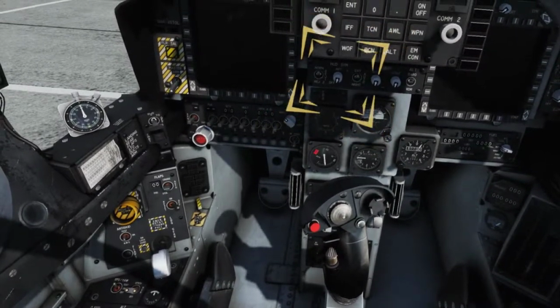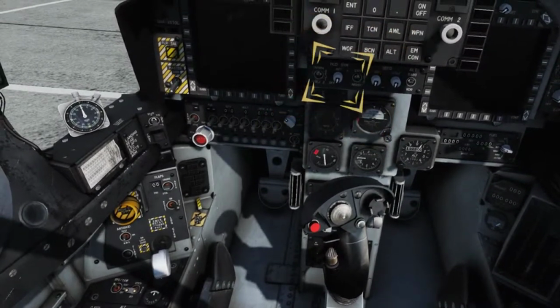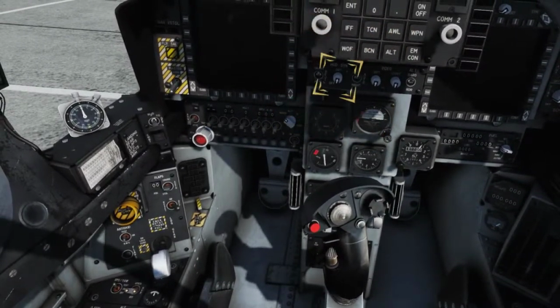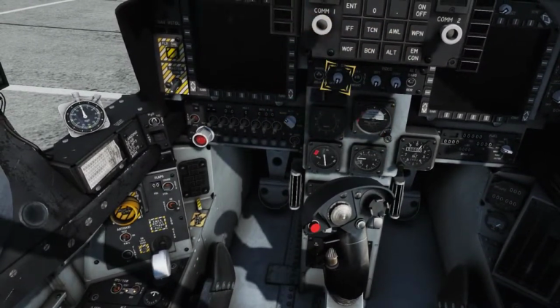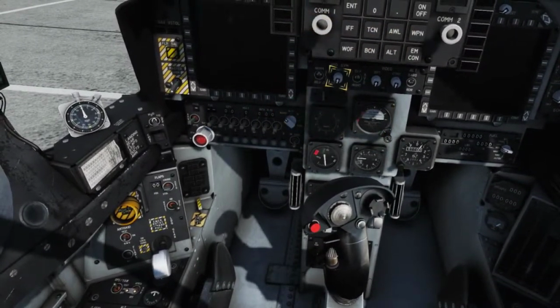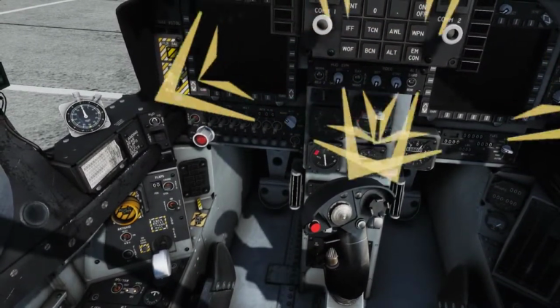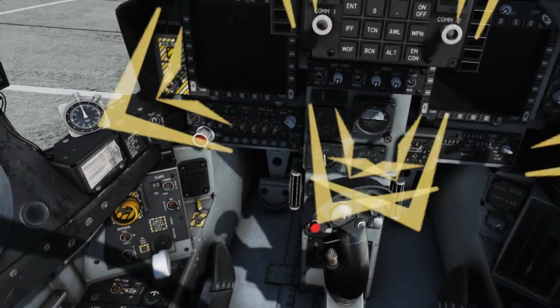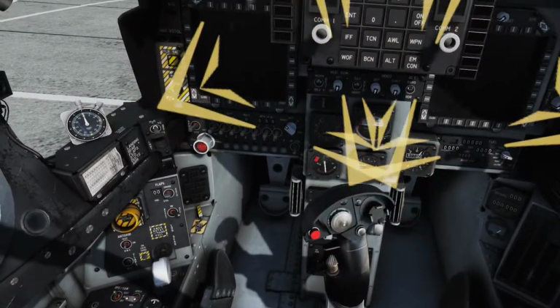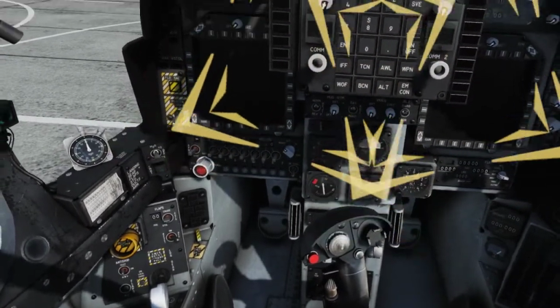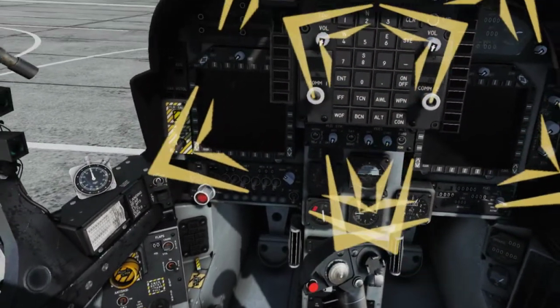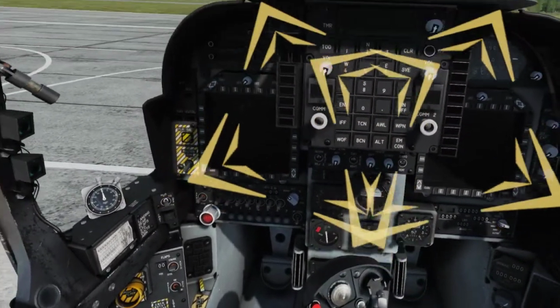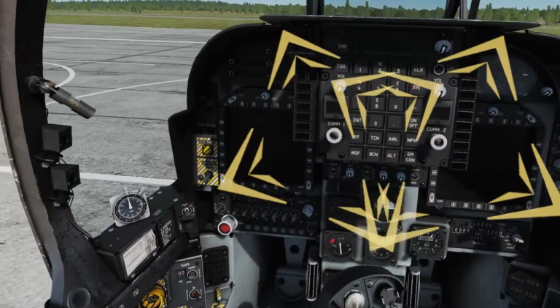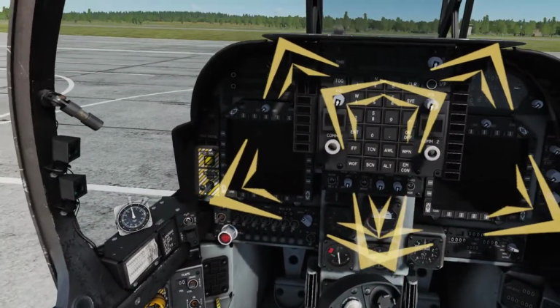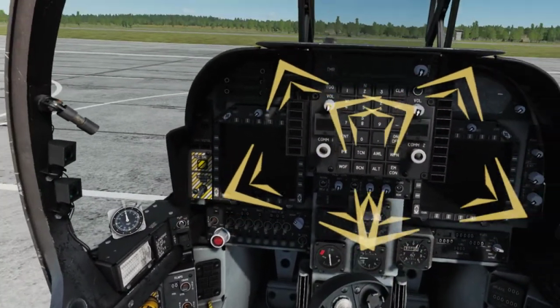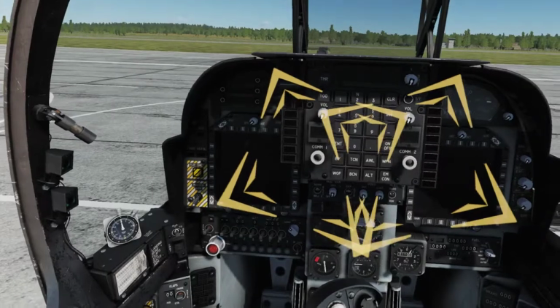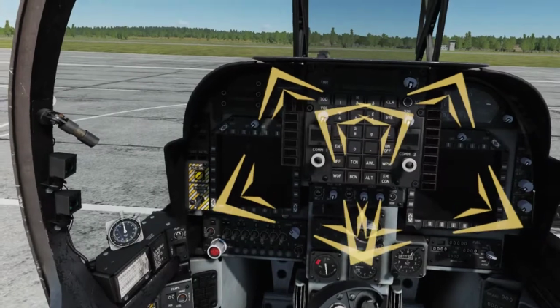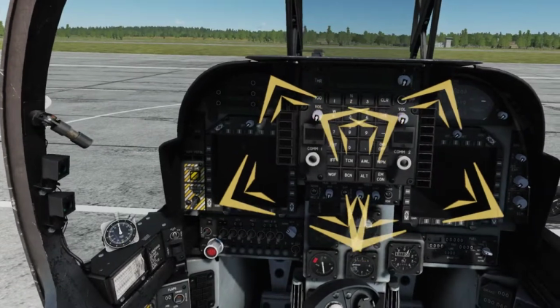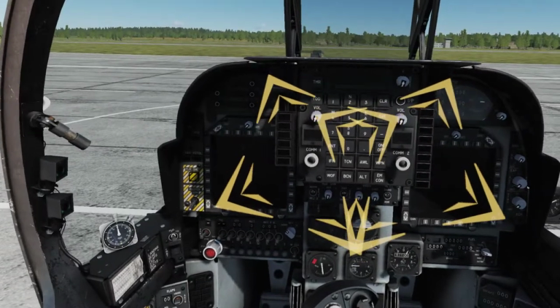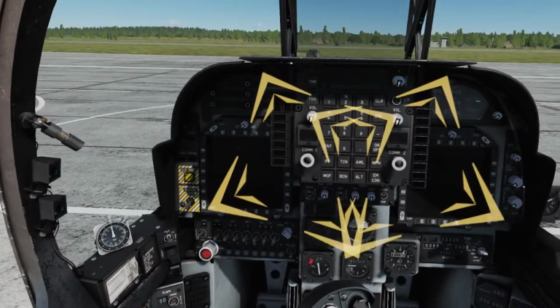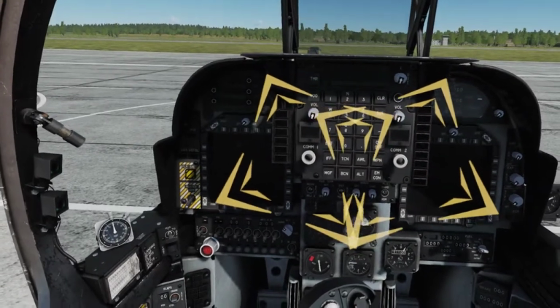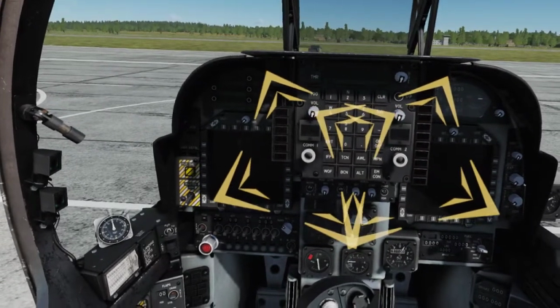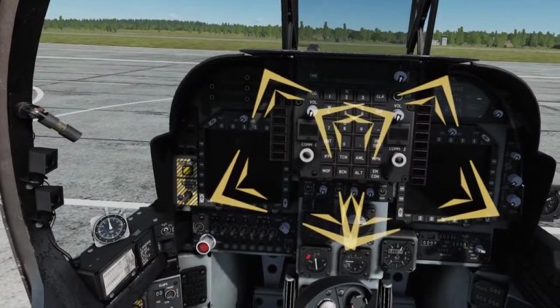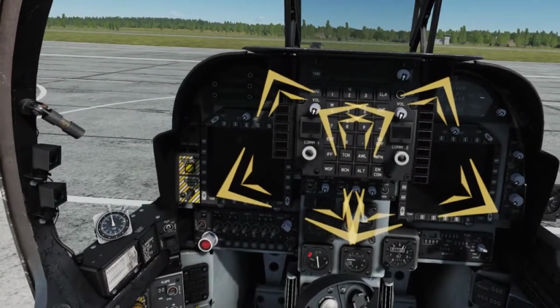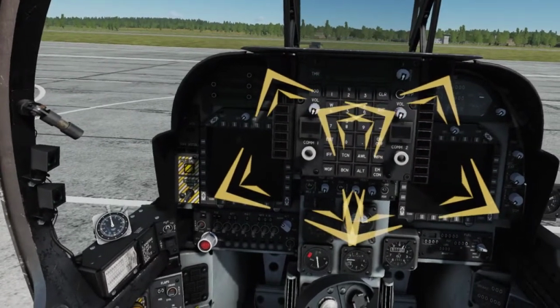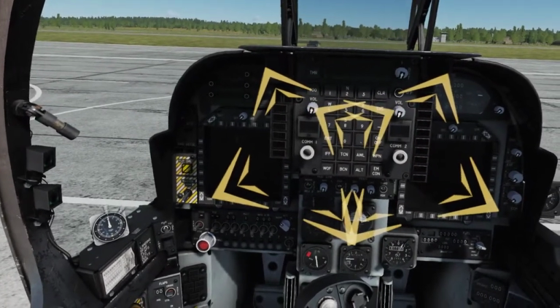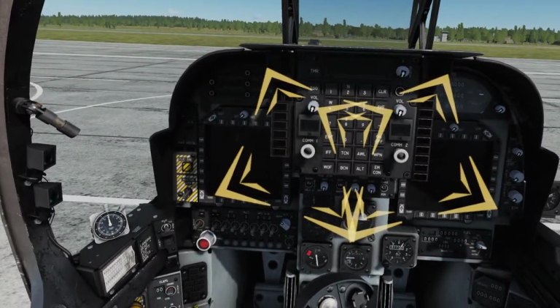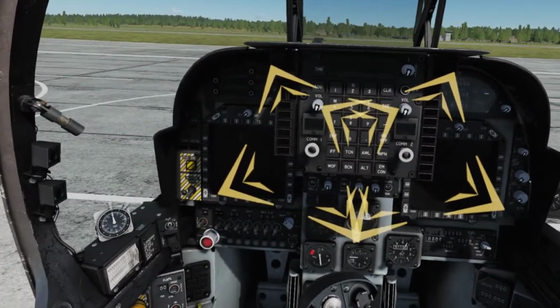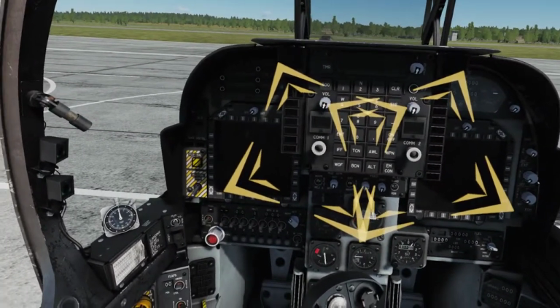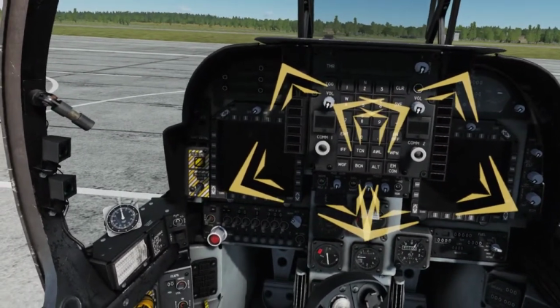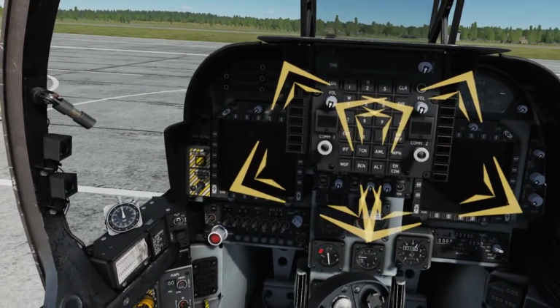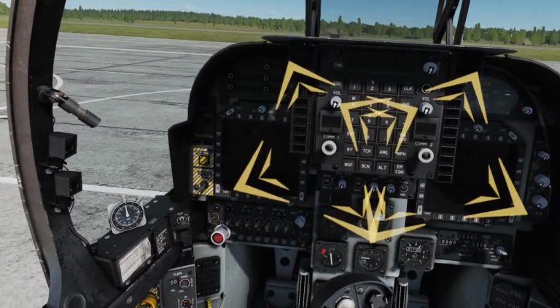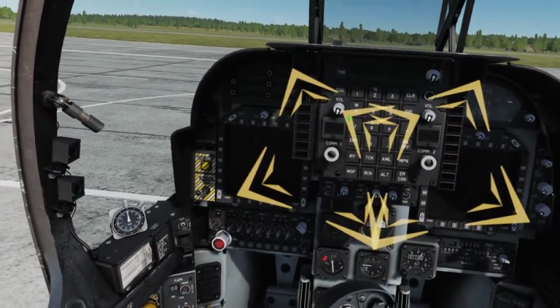Set COM1 and COM2 volume by rotating the knobs to the 12 o'clock position and adjusting as necessary.